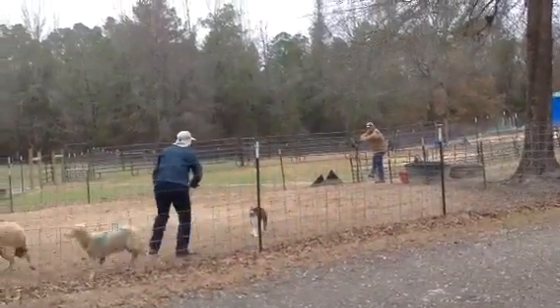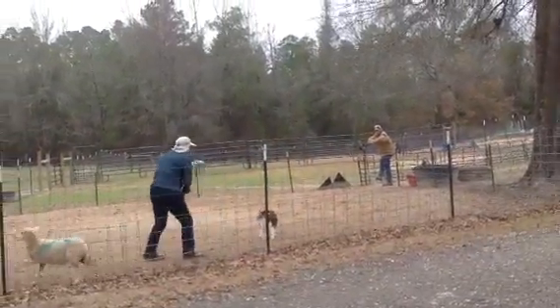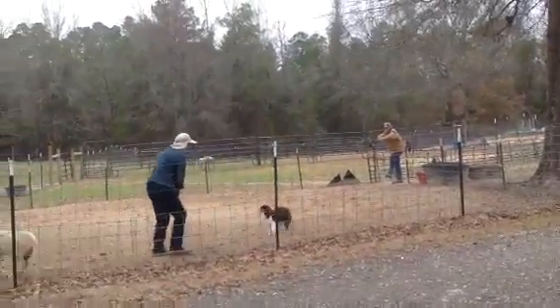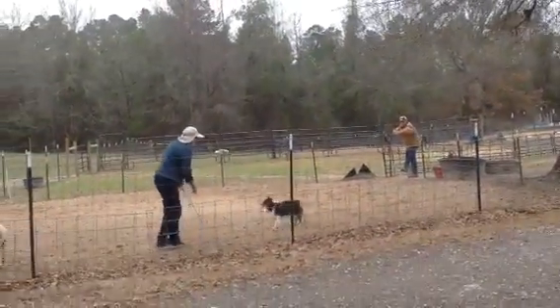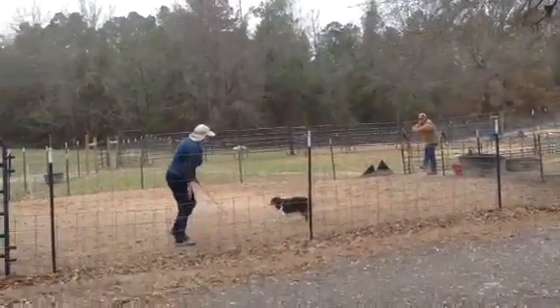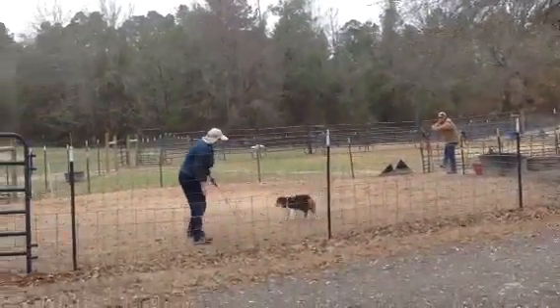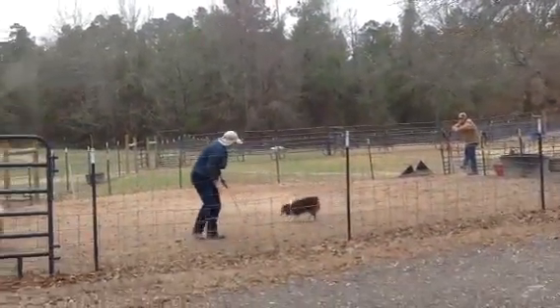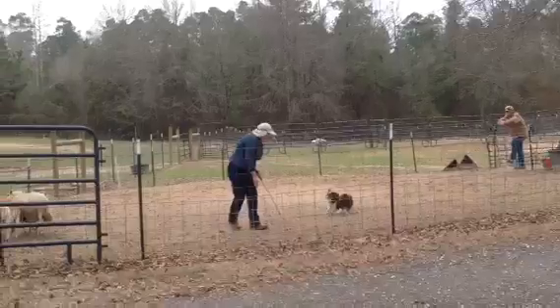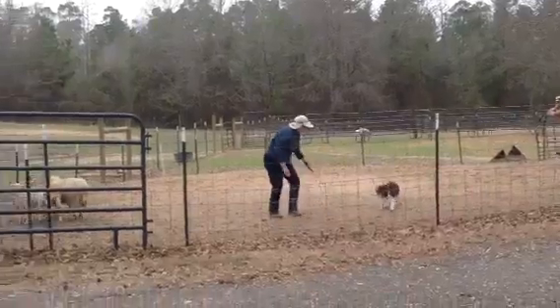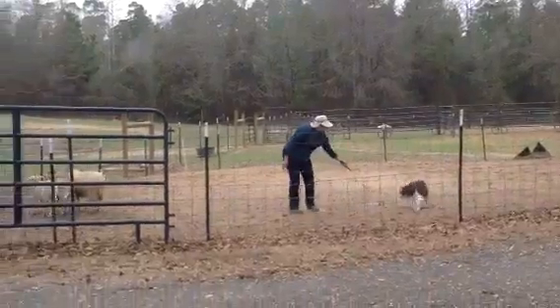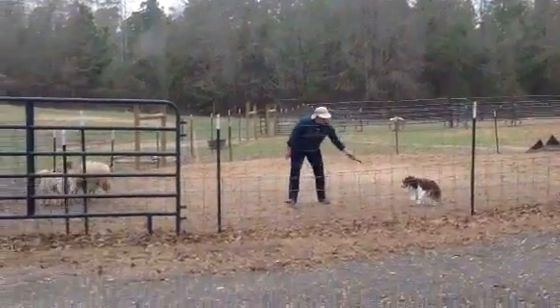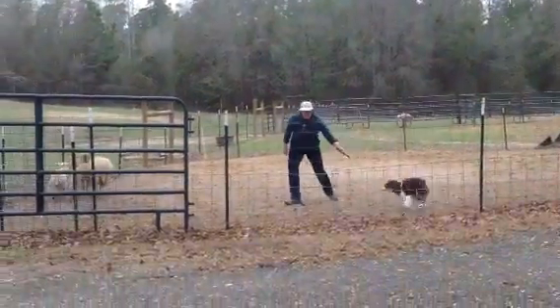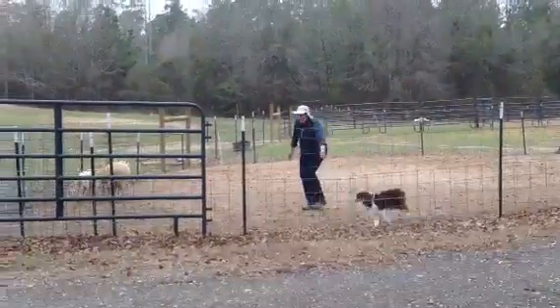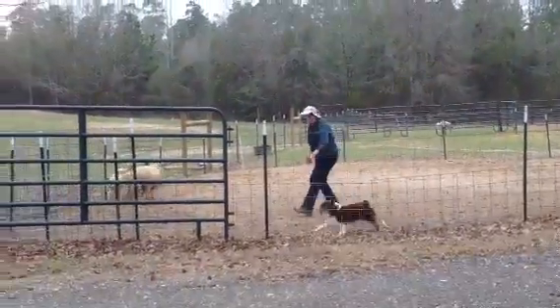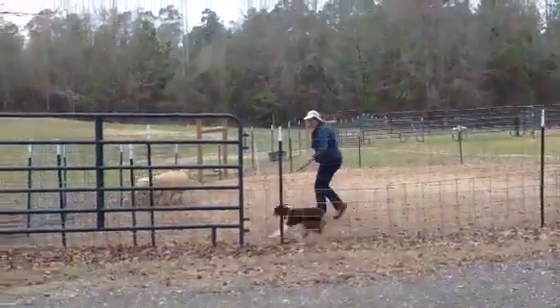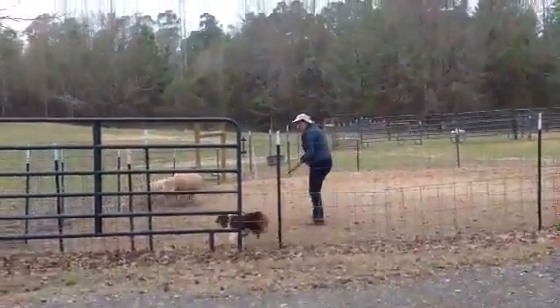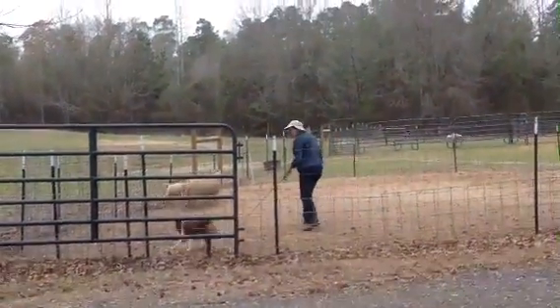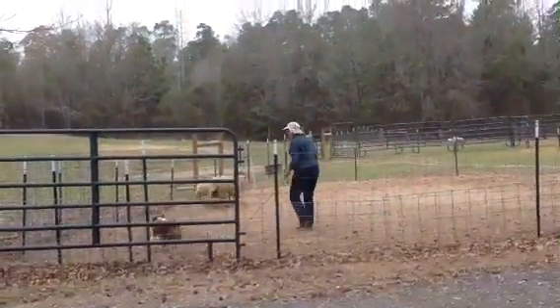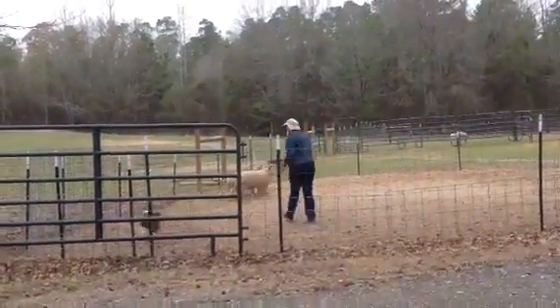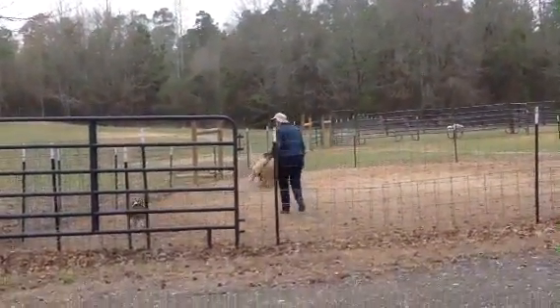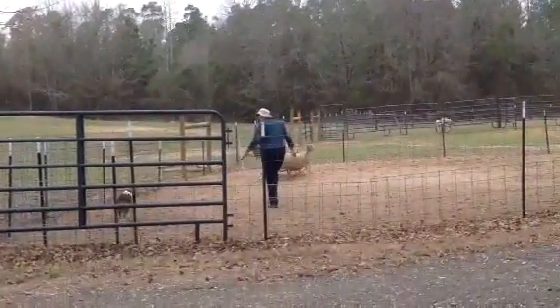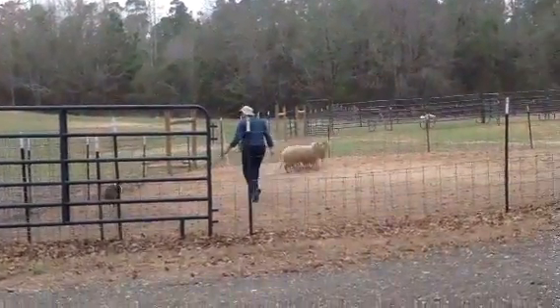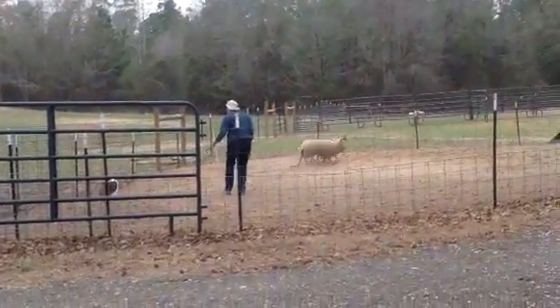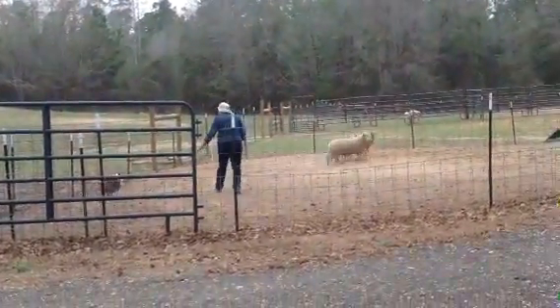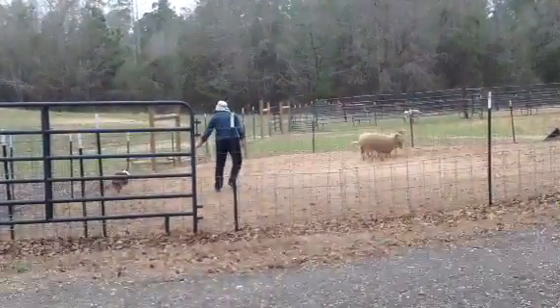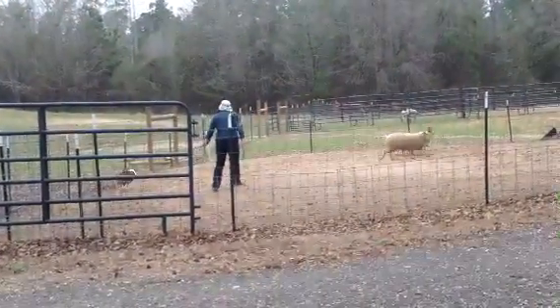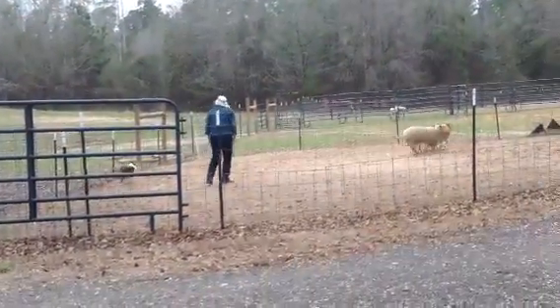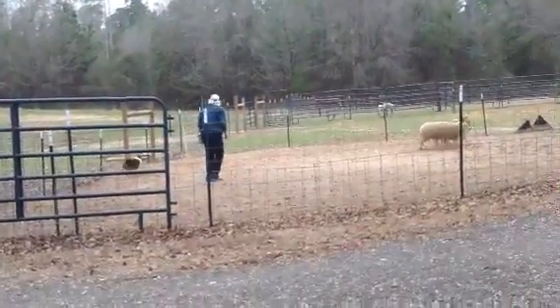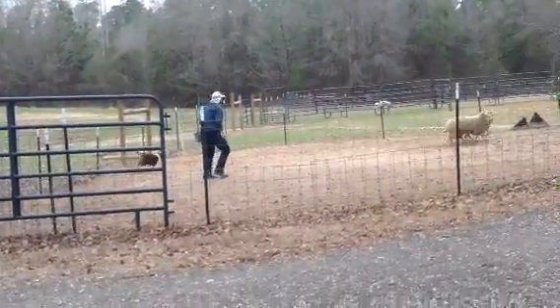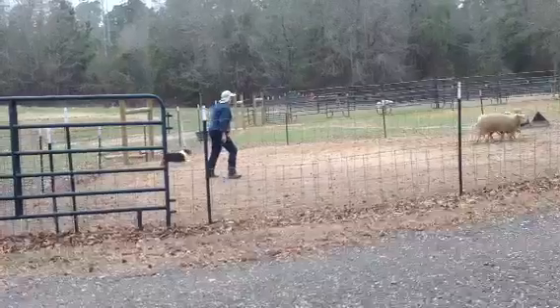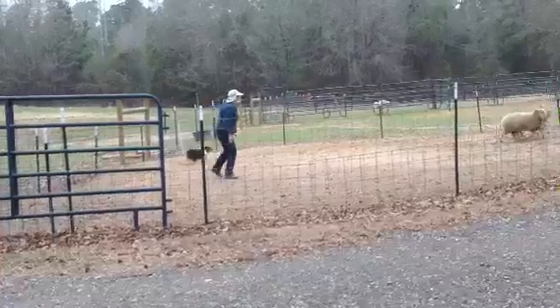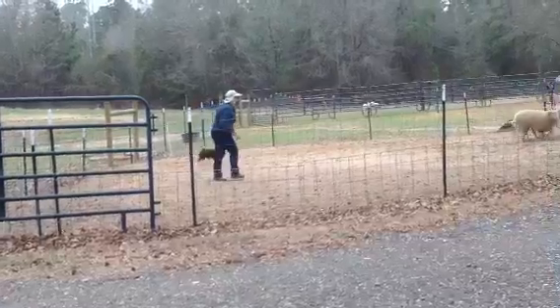There you go. Come by. They are off the fence — make sure he's going around first and then he'll get his fence on.